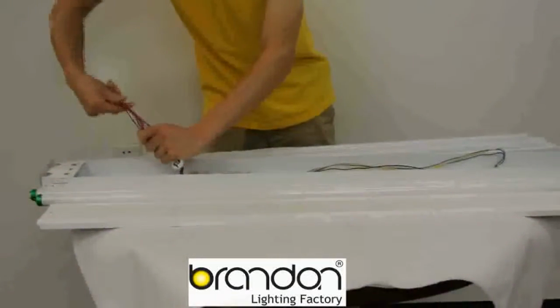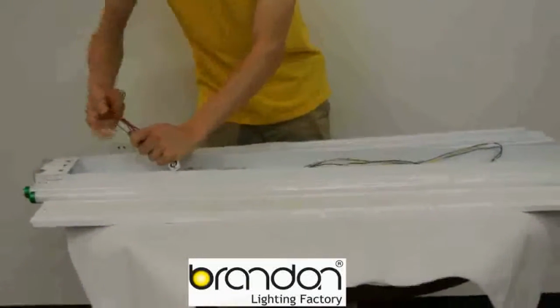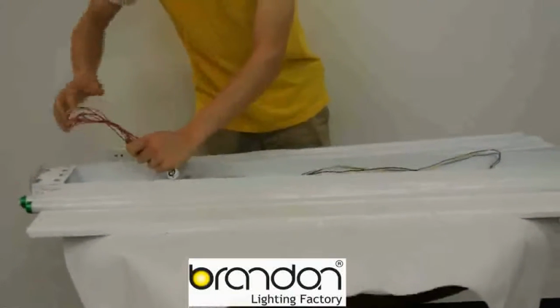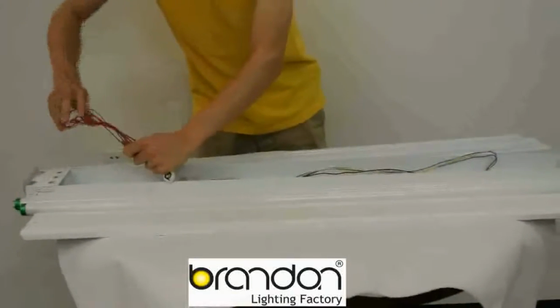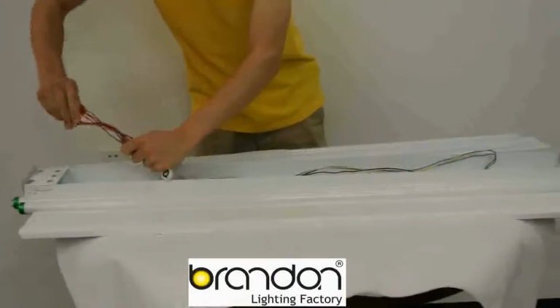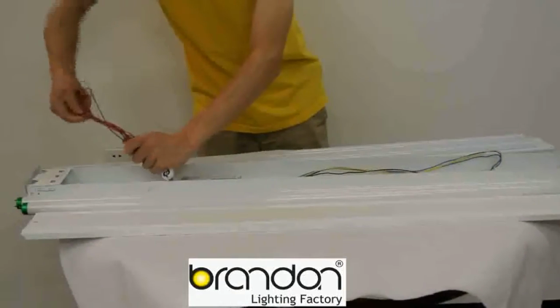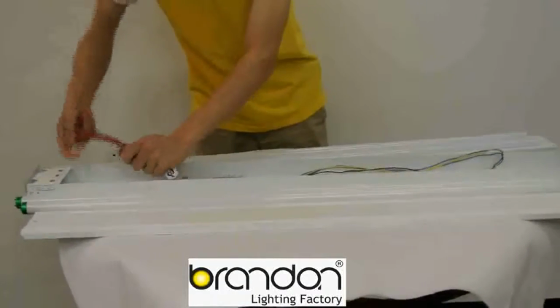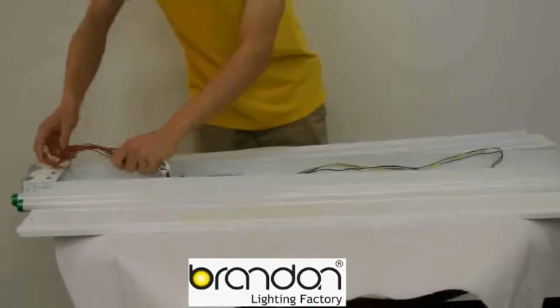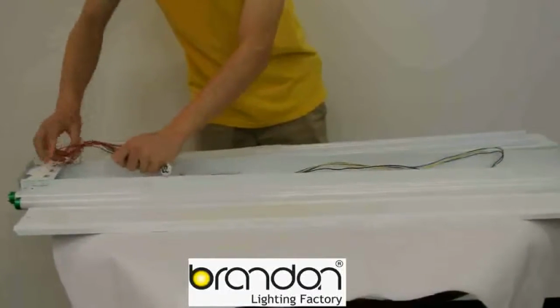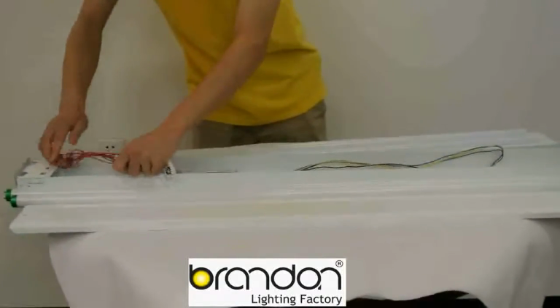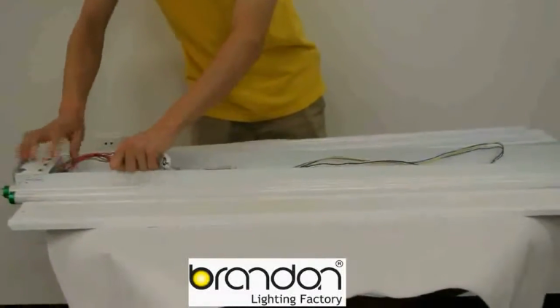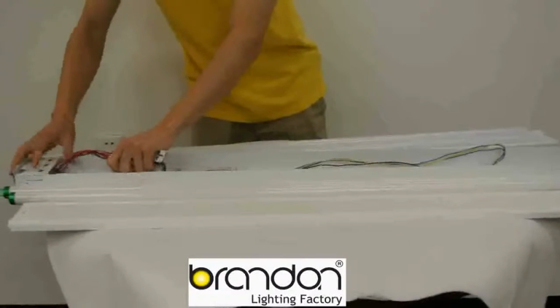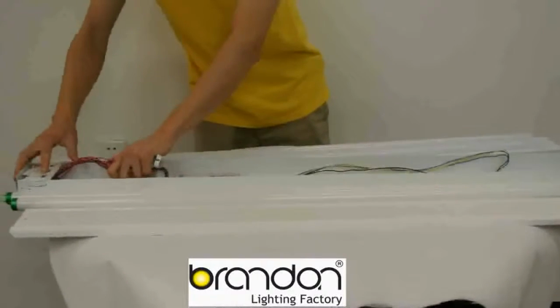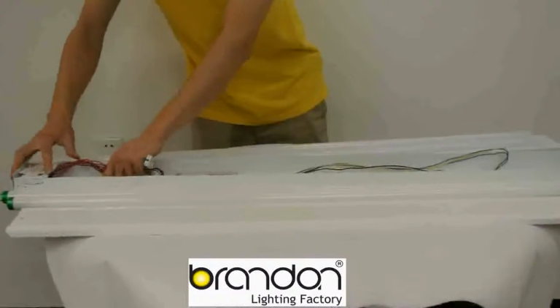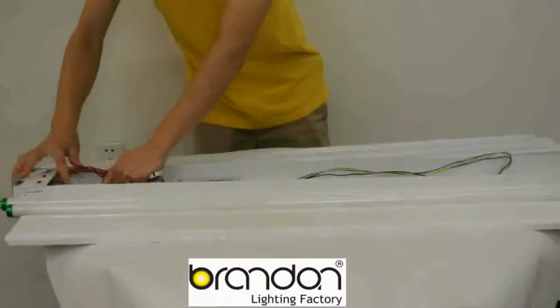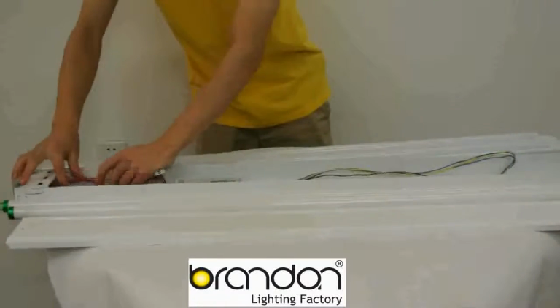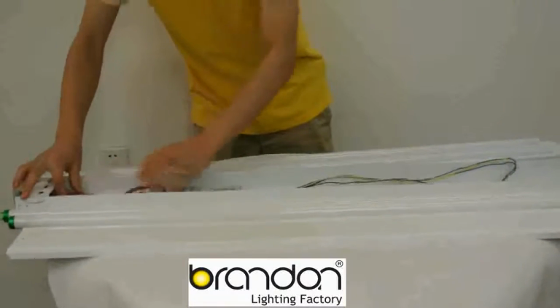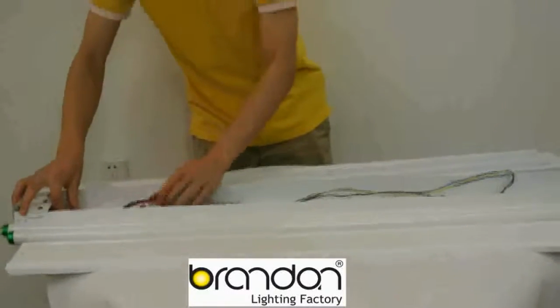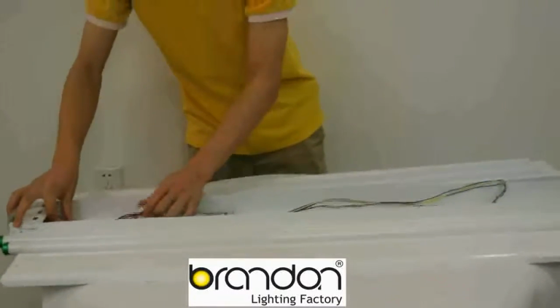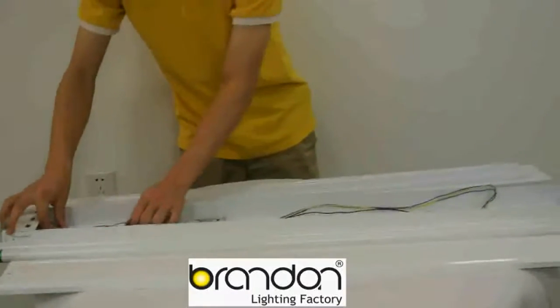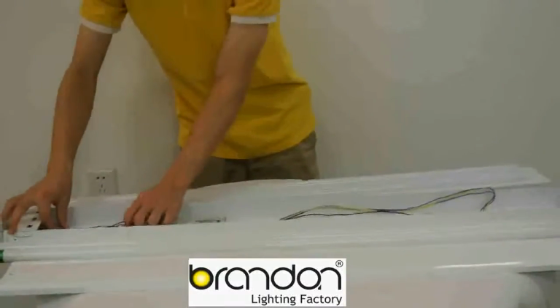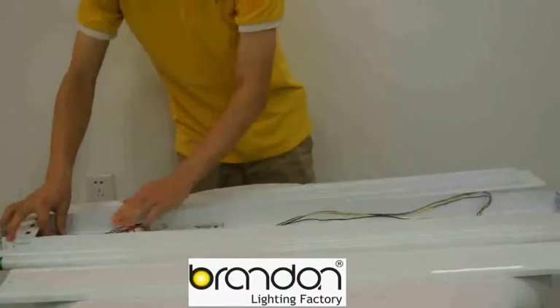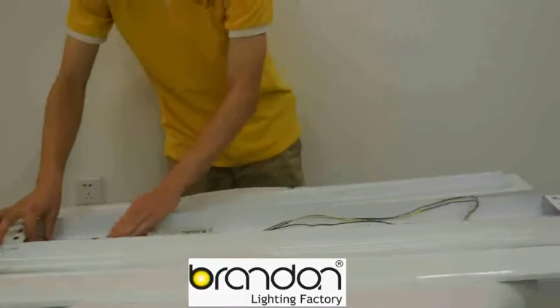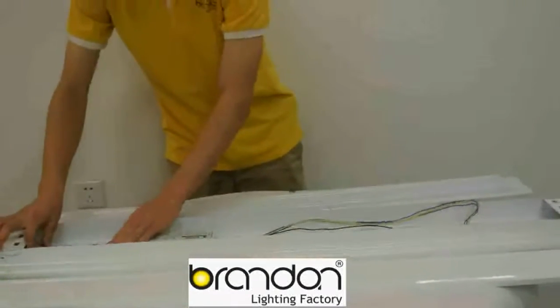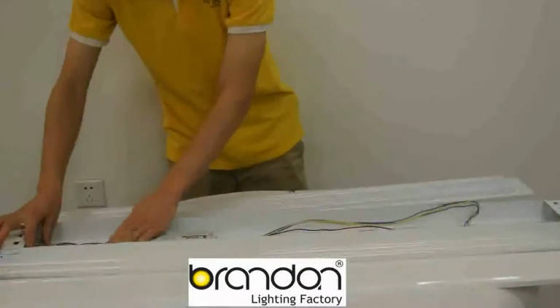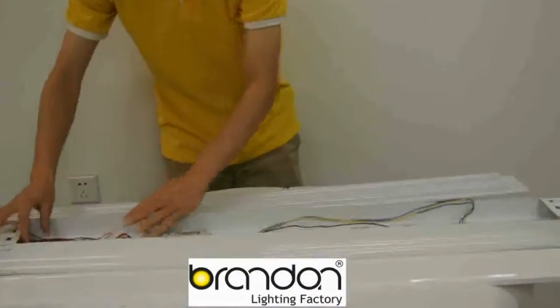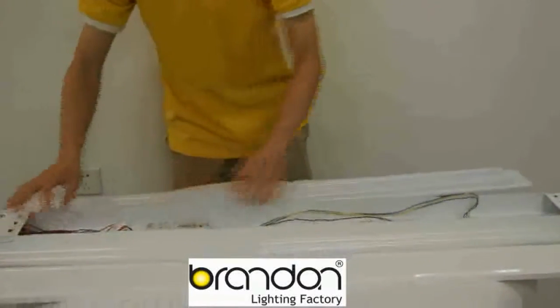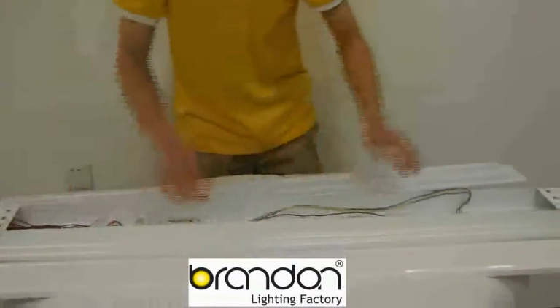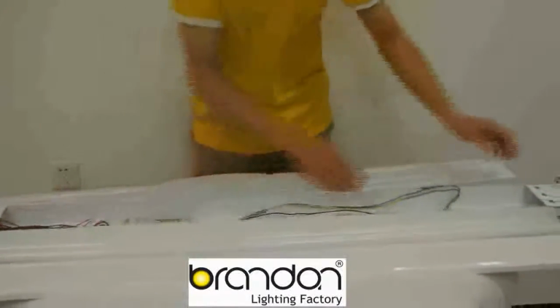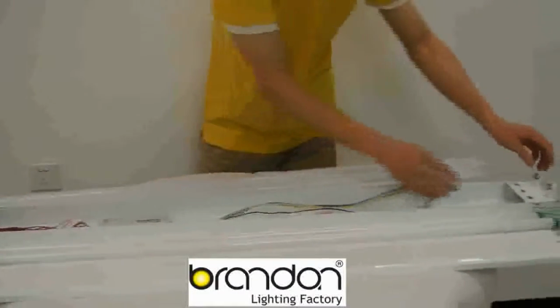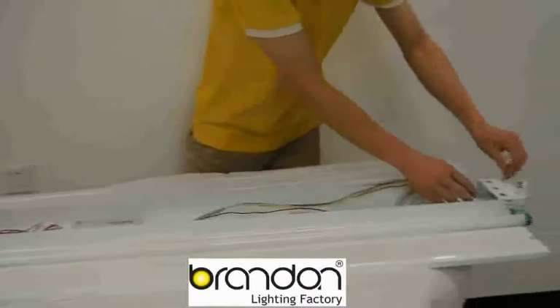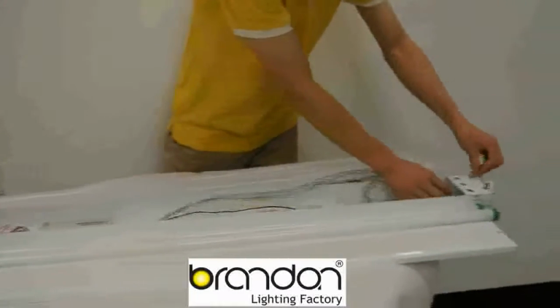You can also just bypass the ballast and put the wires in good condition.